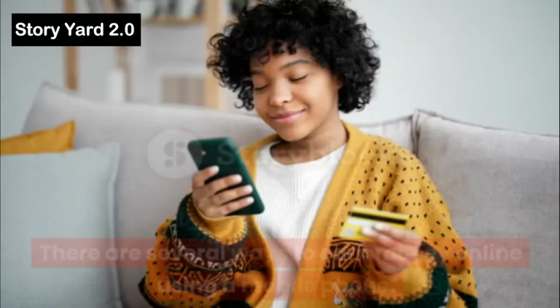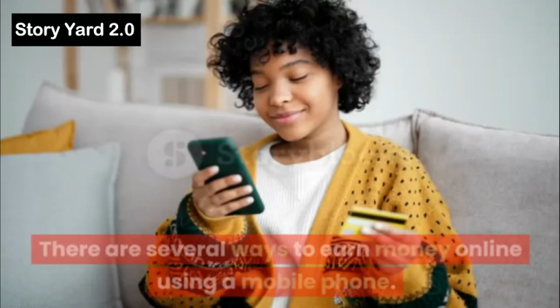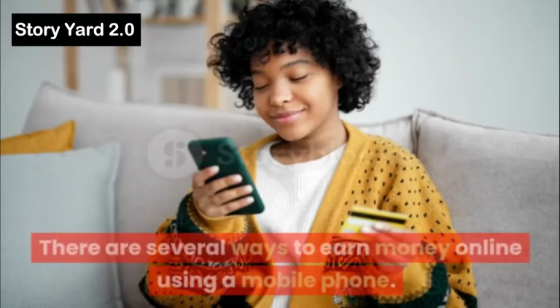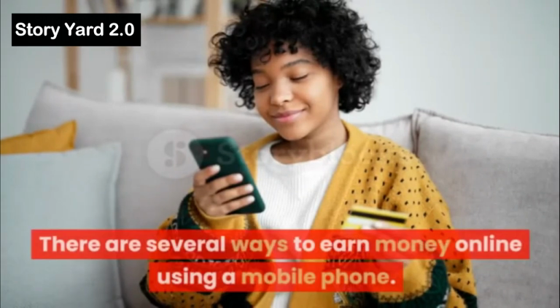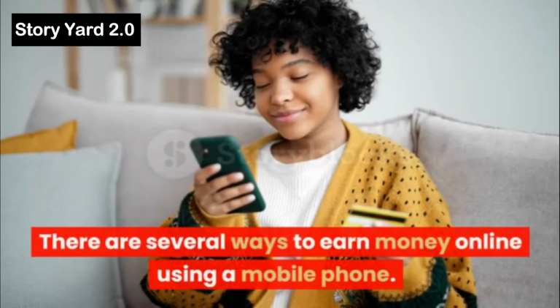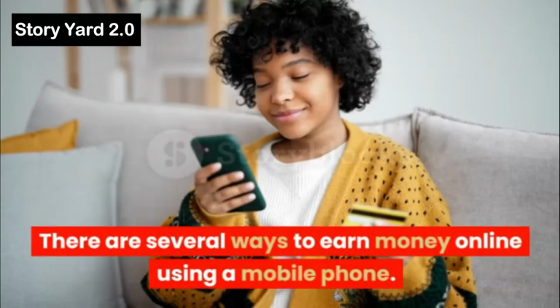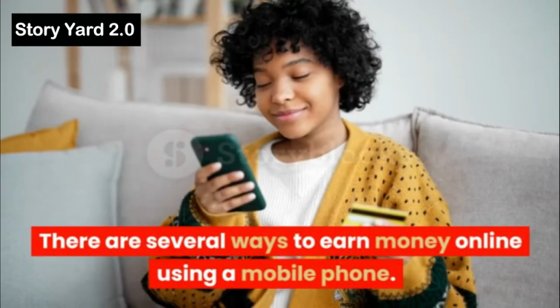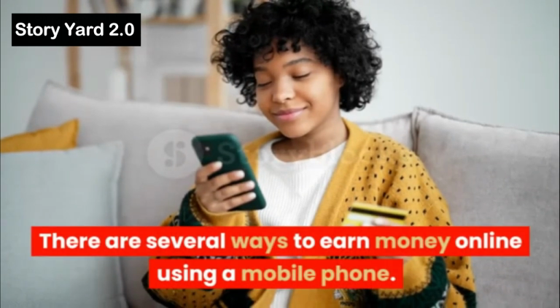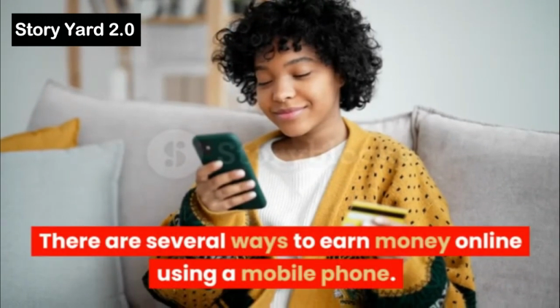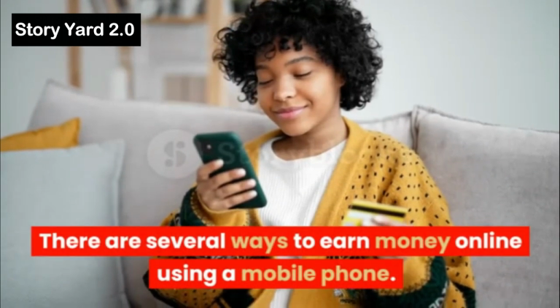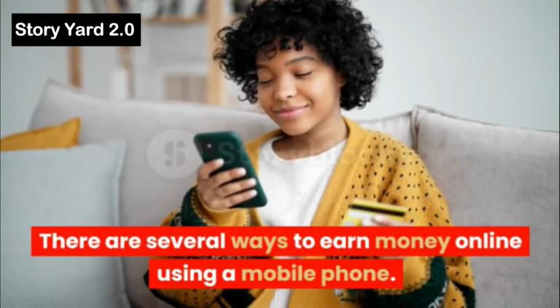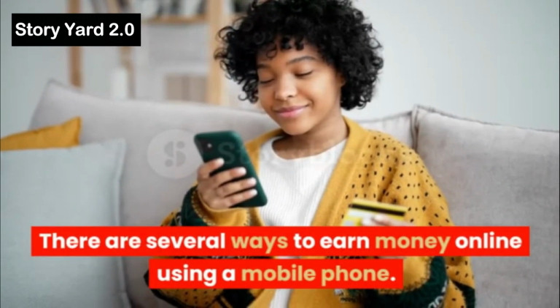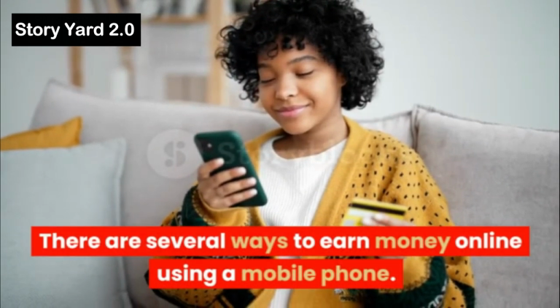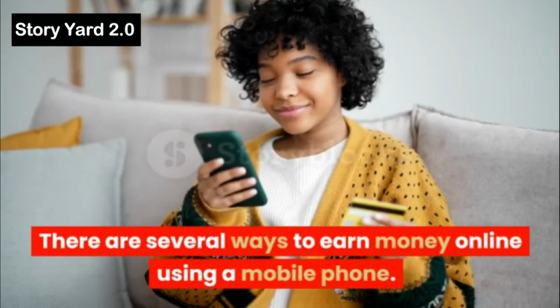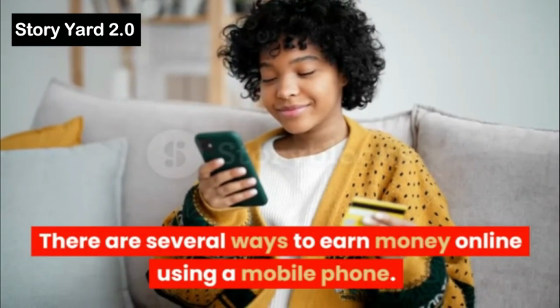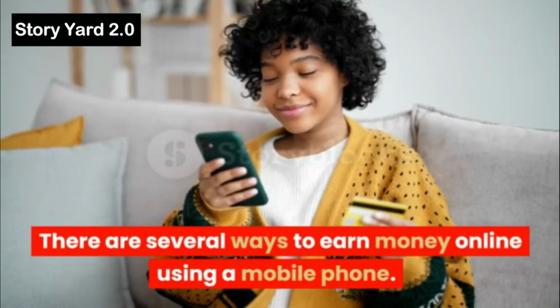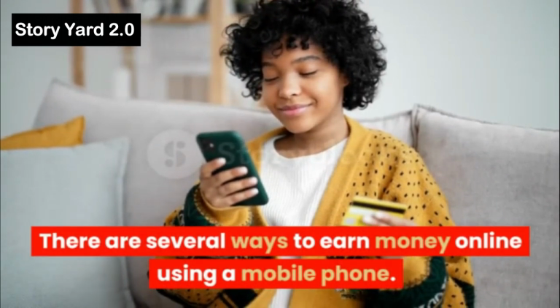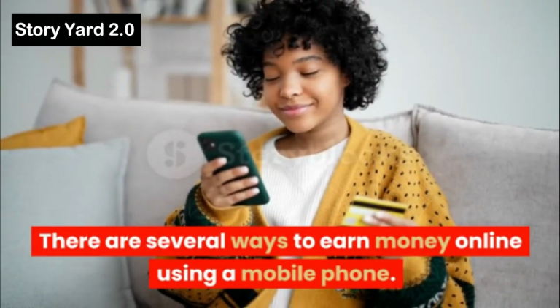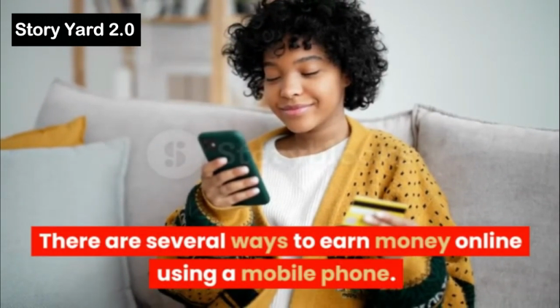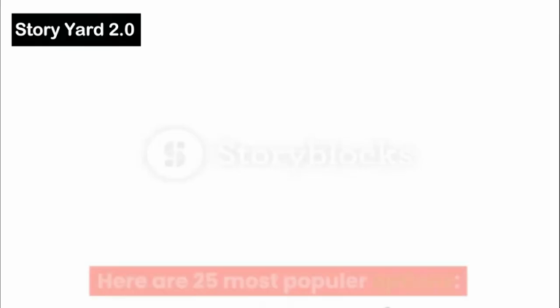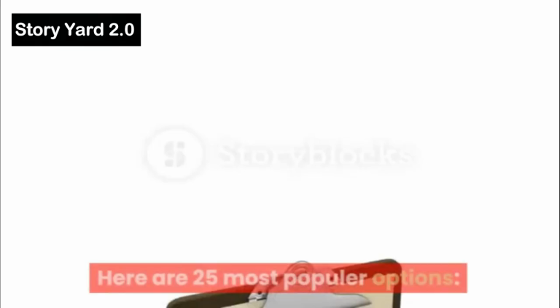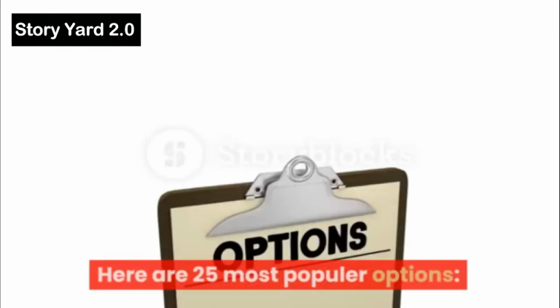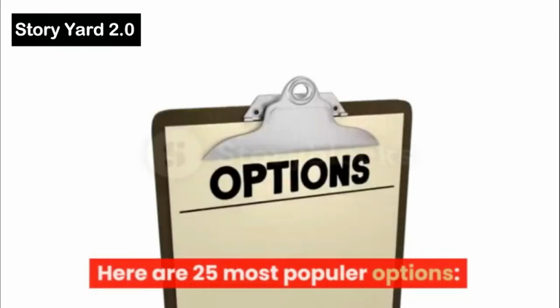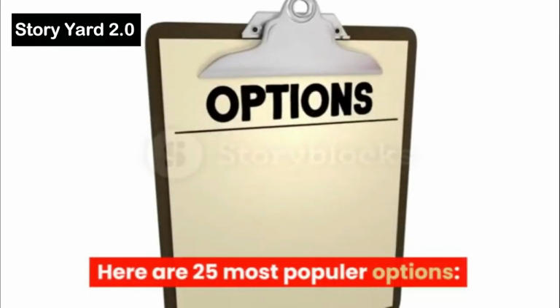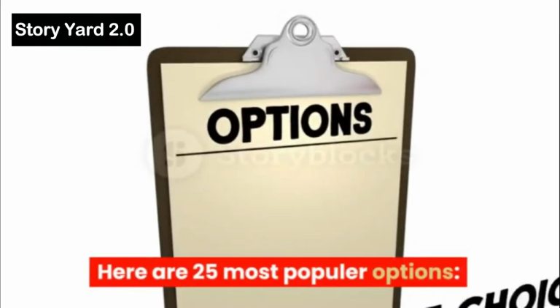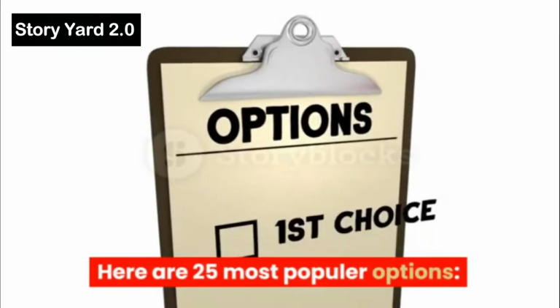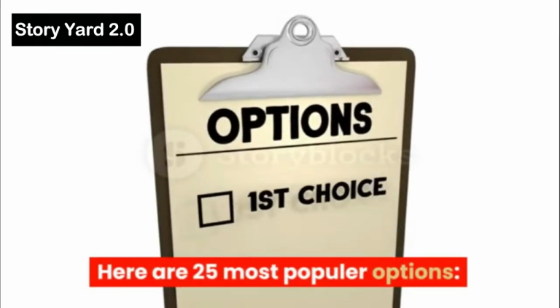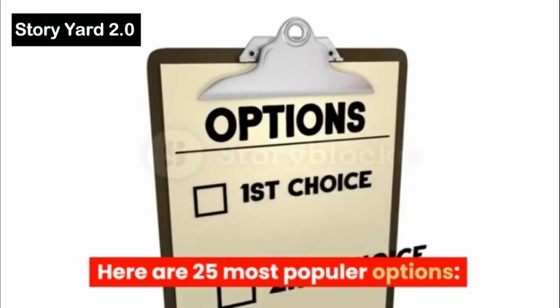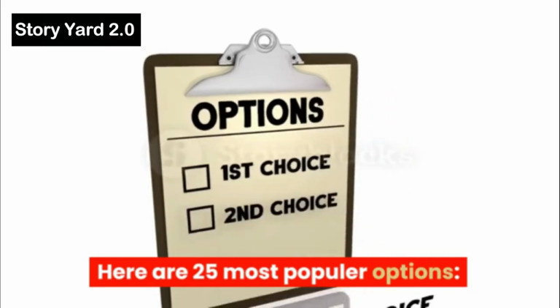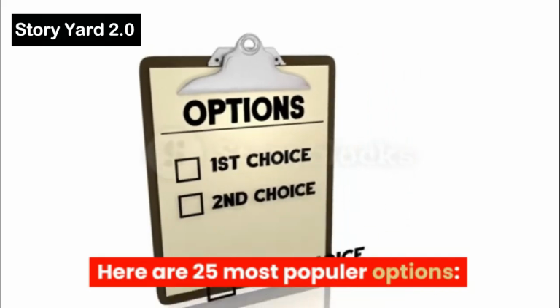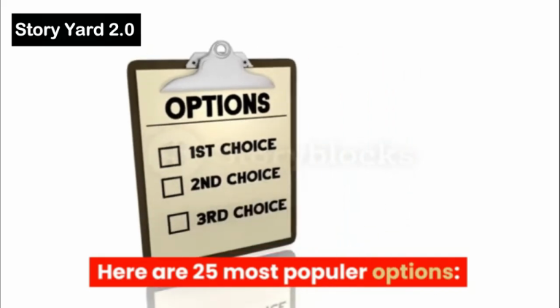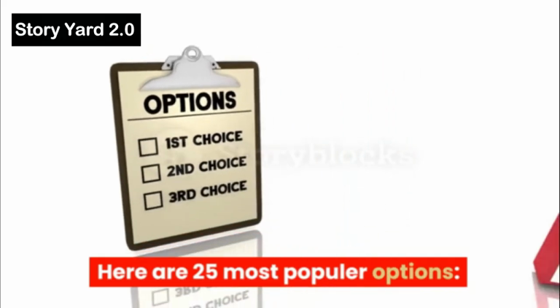There are several ways to earn money online using a mobile phone. Here are 25 most popular options.